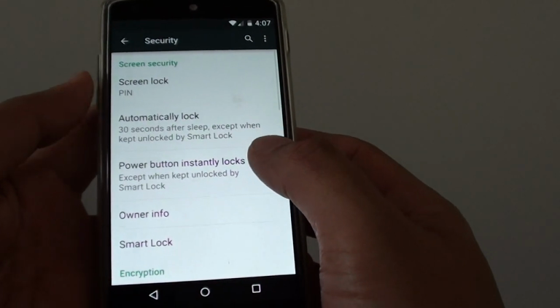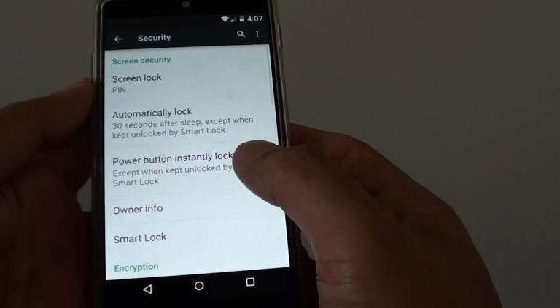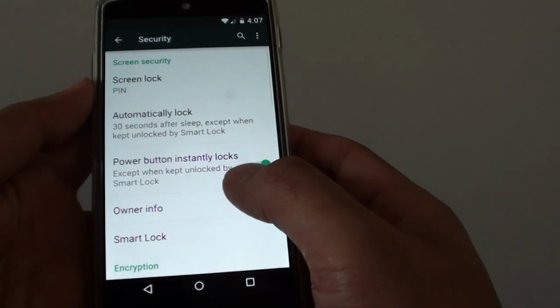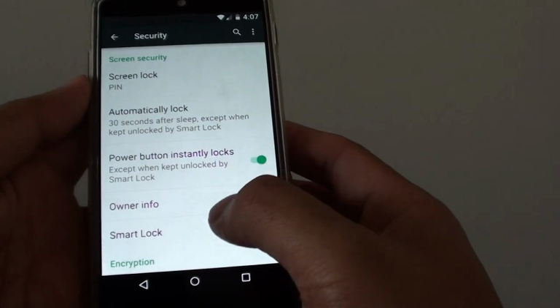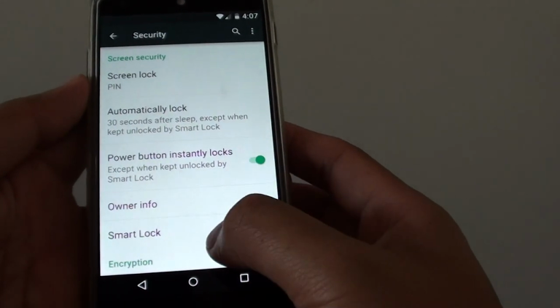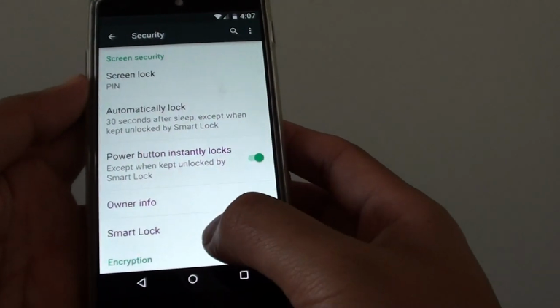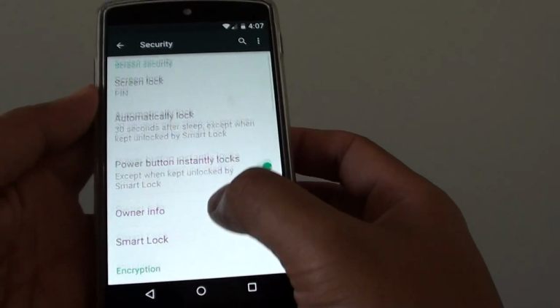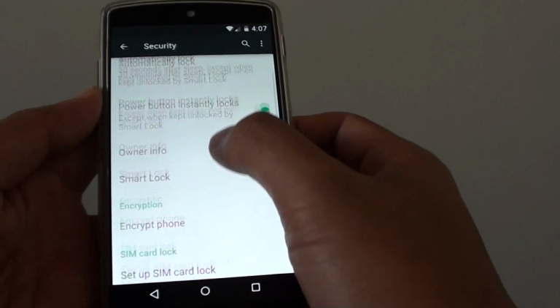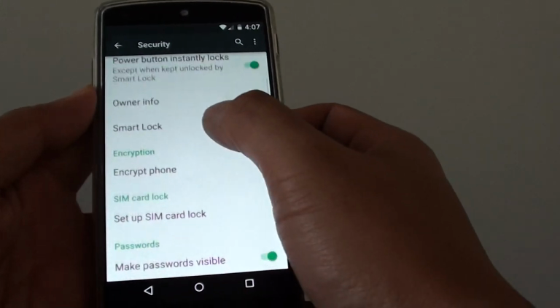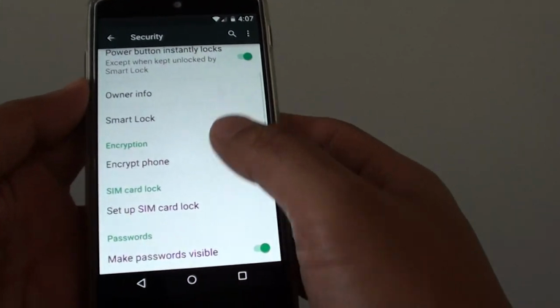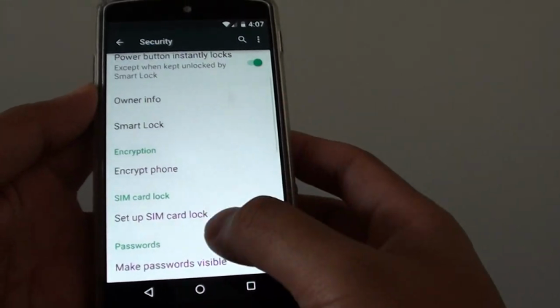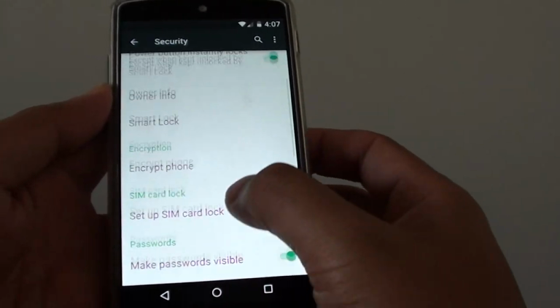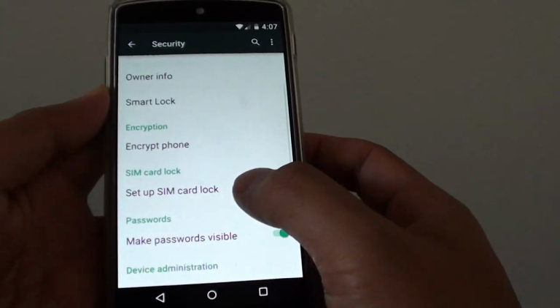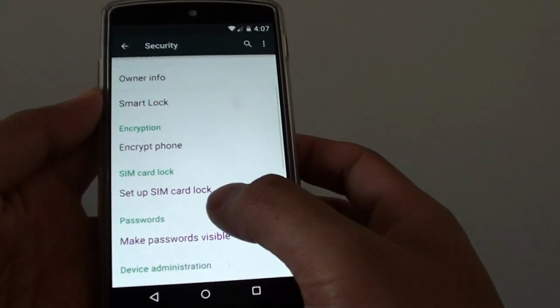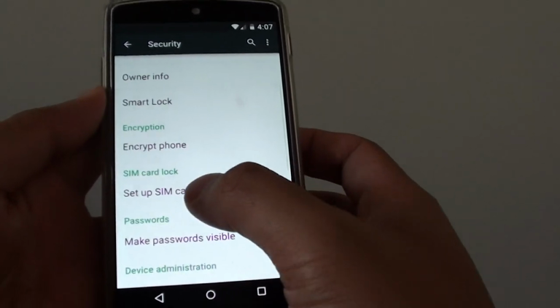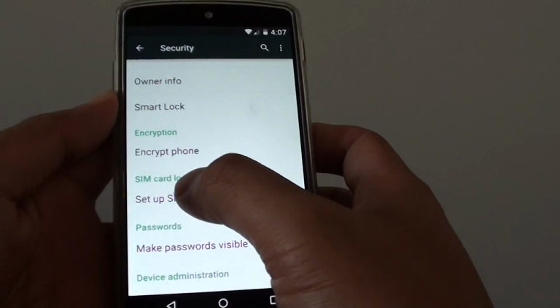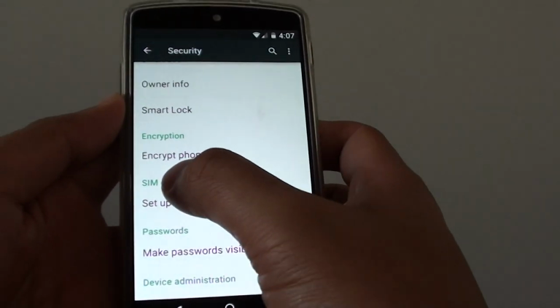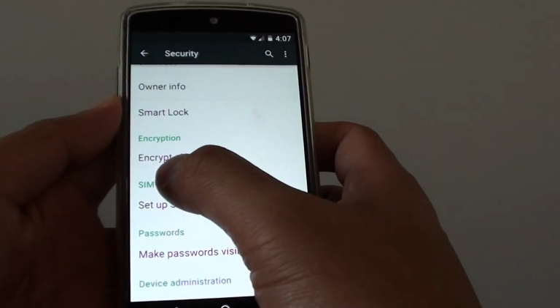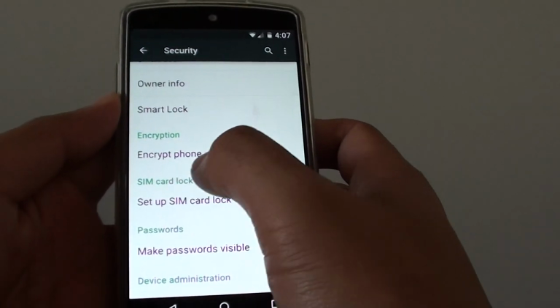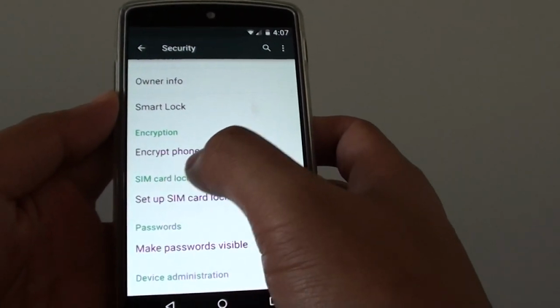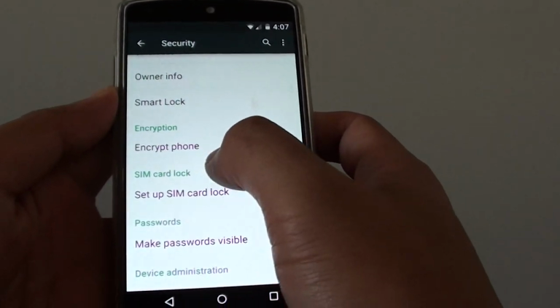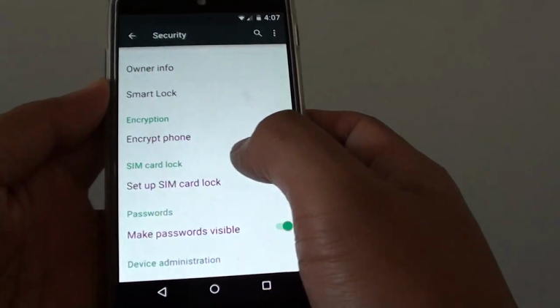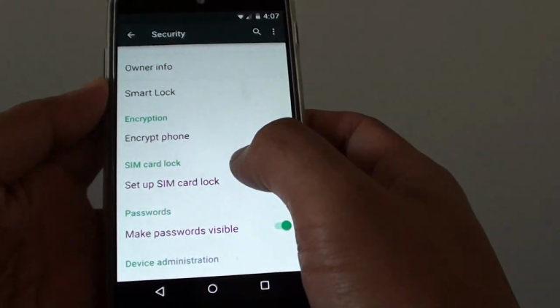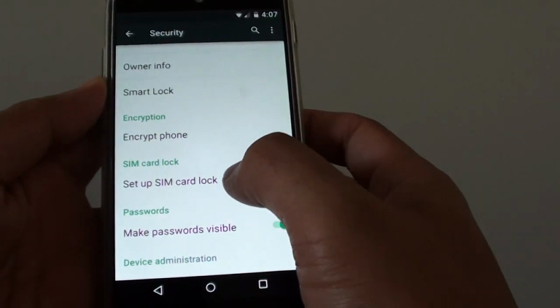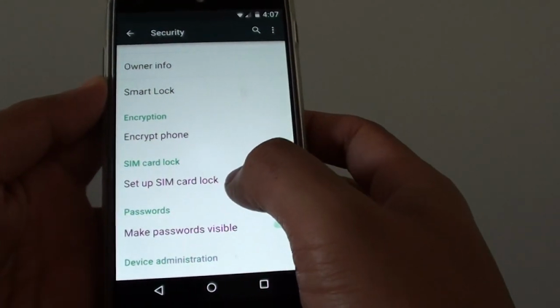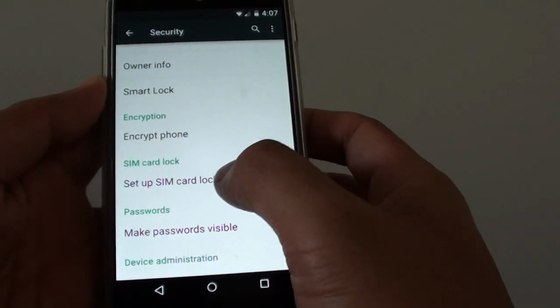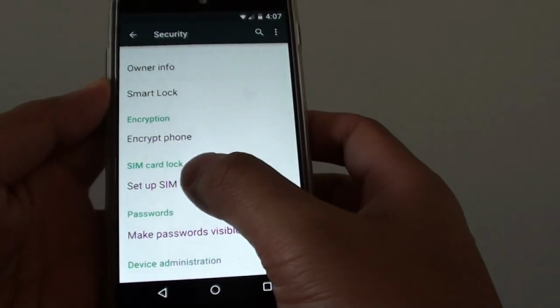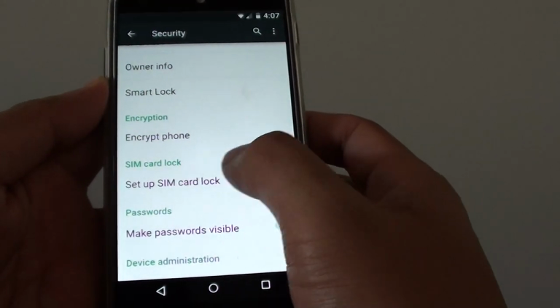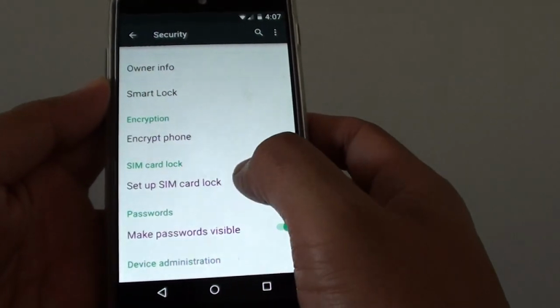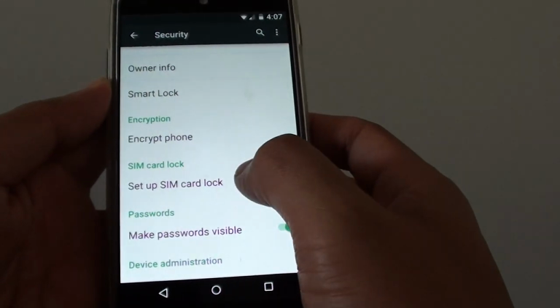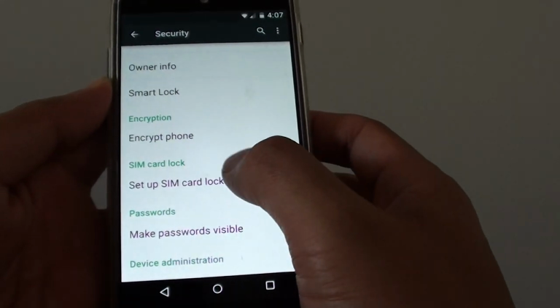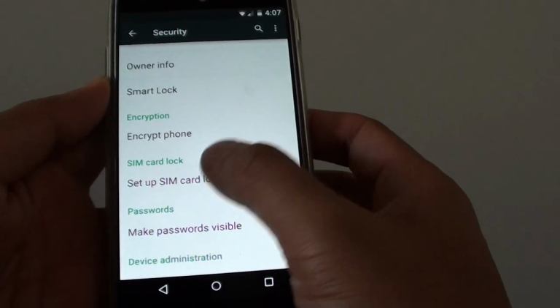In Security, scroll down and under the SIM card lock, tap on Setup SIM Card Lock.